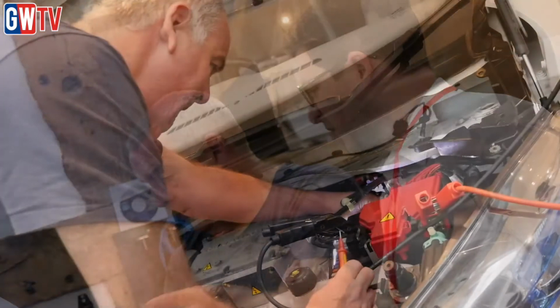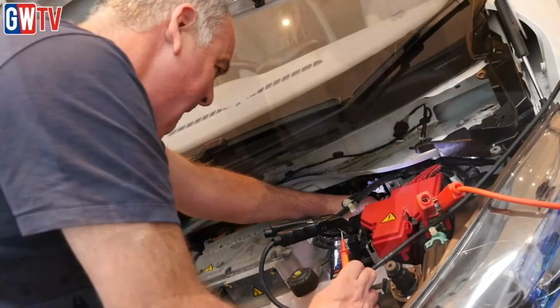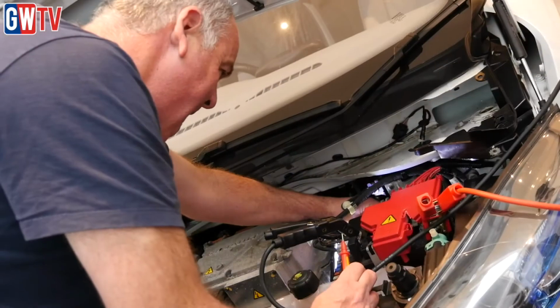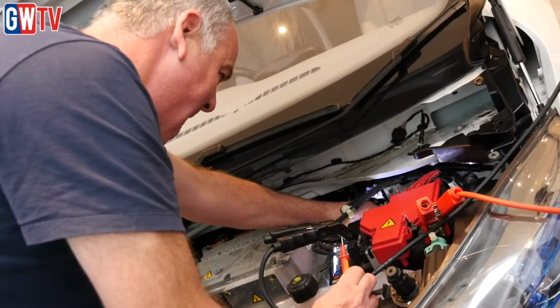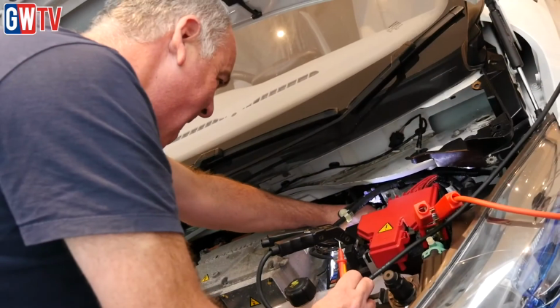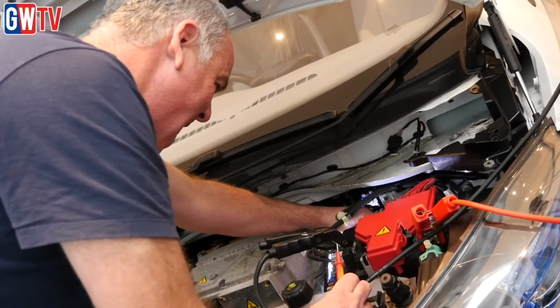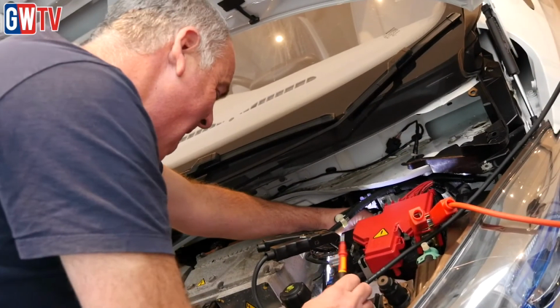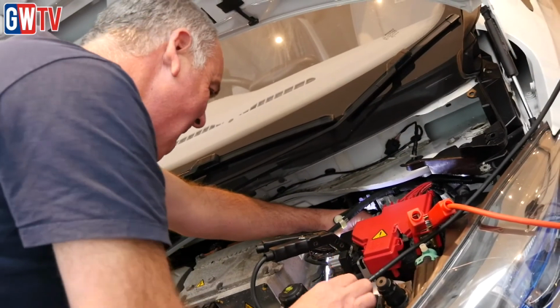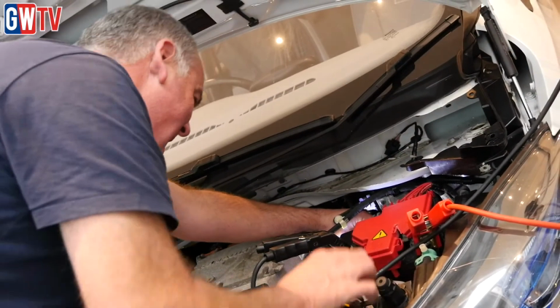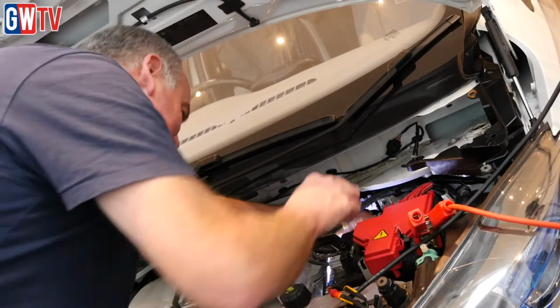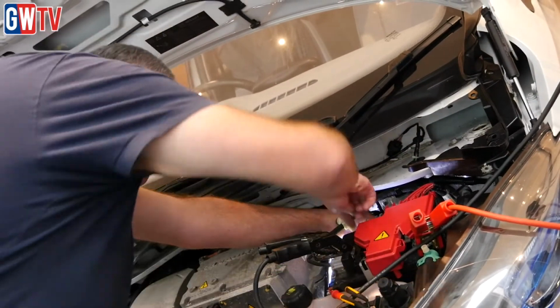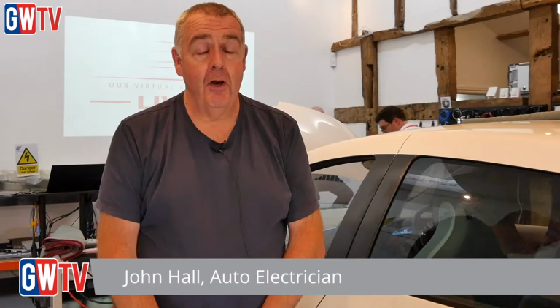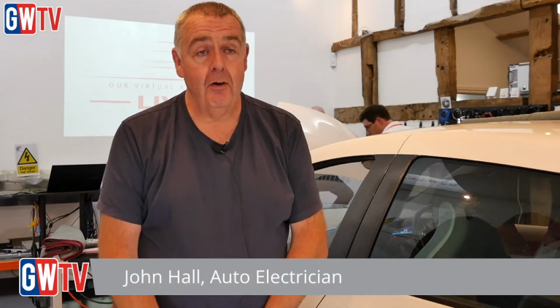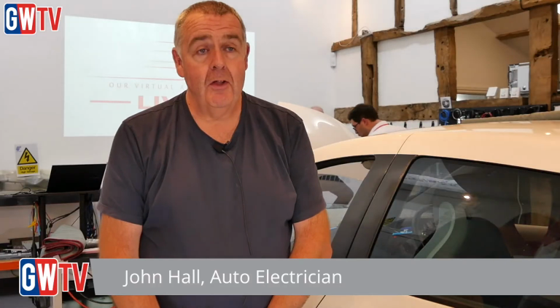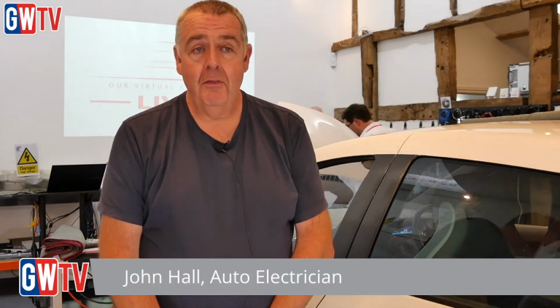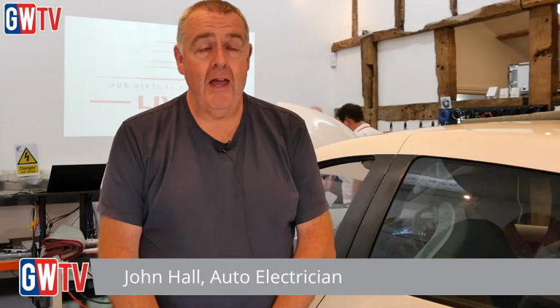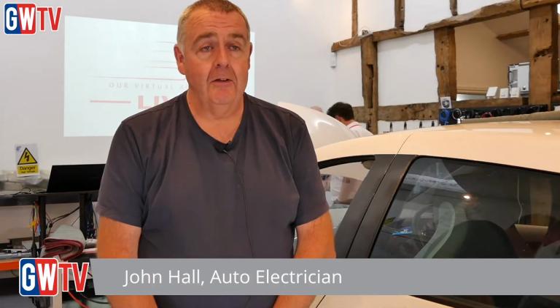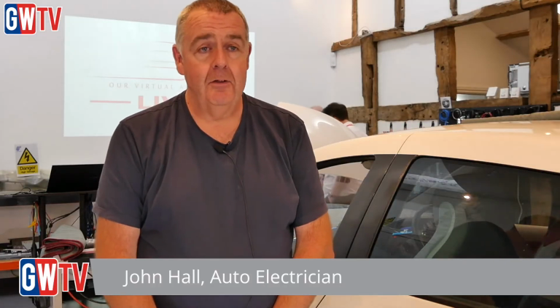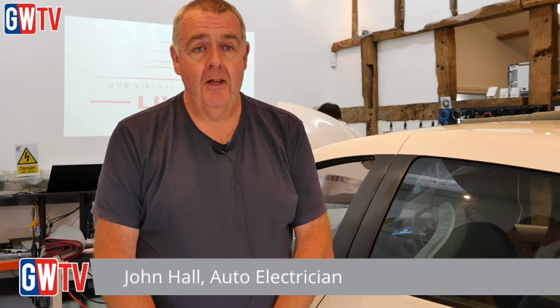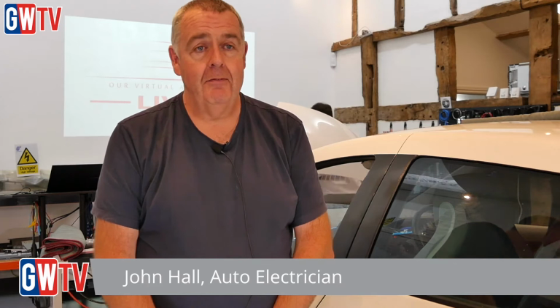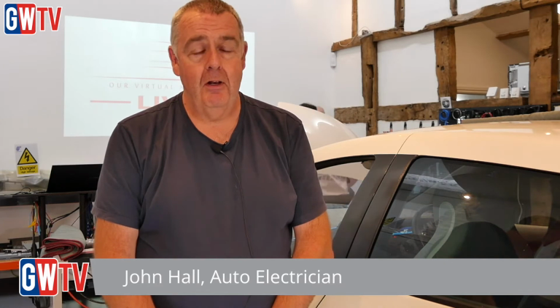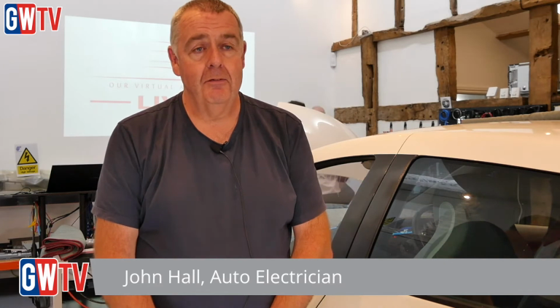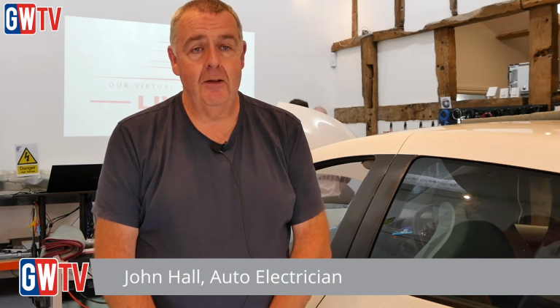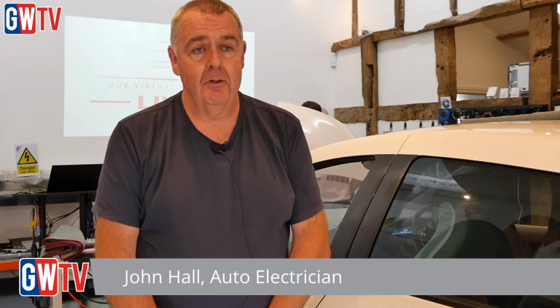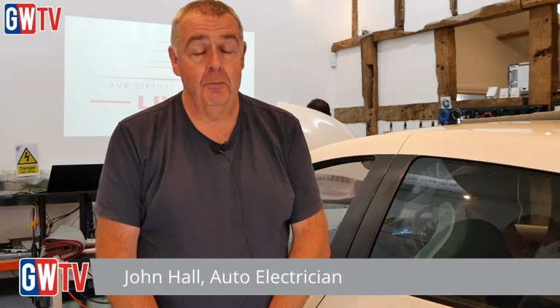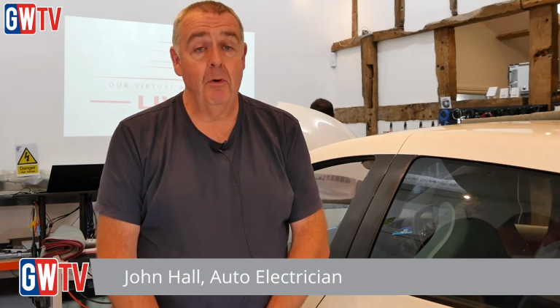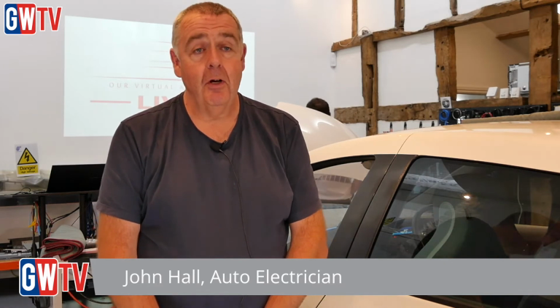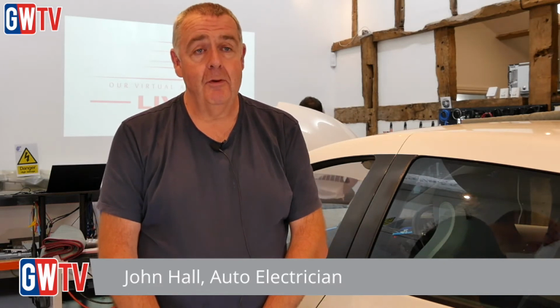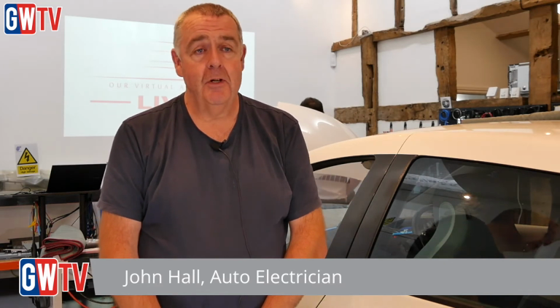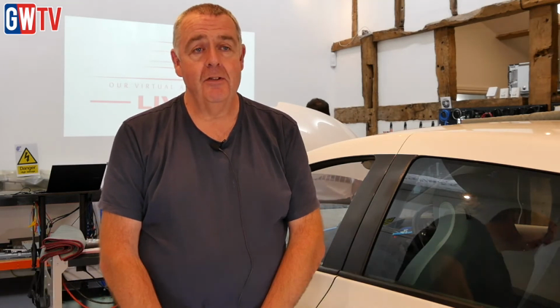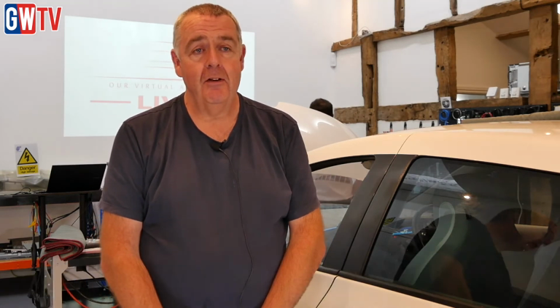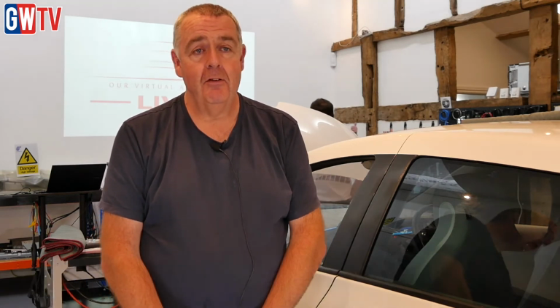Electric vehicles, hybrids — they are the future, whether we like them or not, they are going to be there for a long time to come. And we've got to embrace the technology.